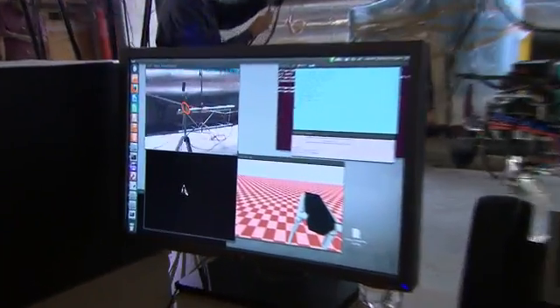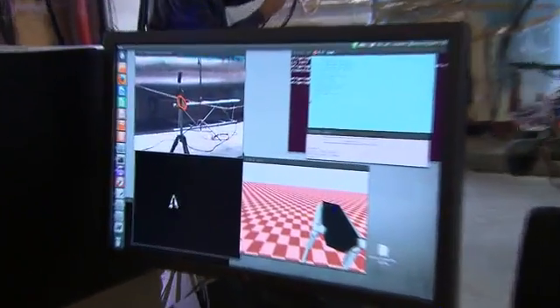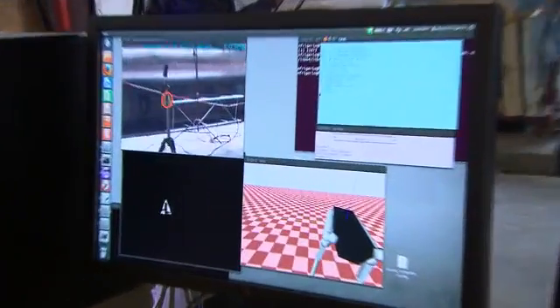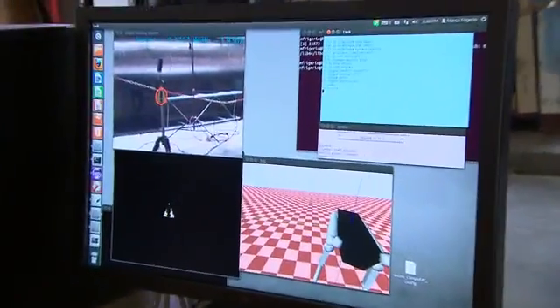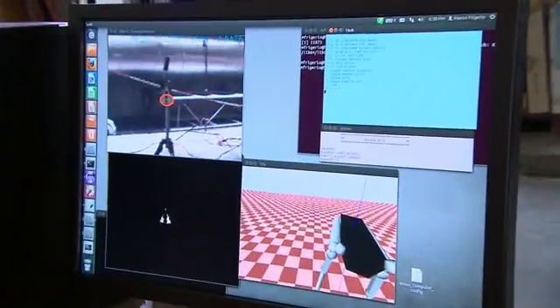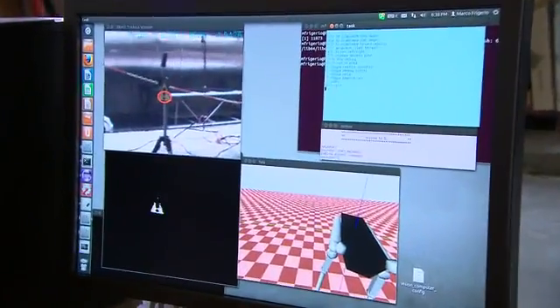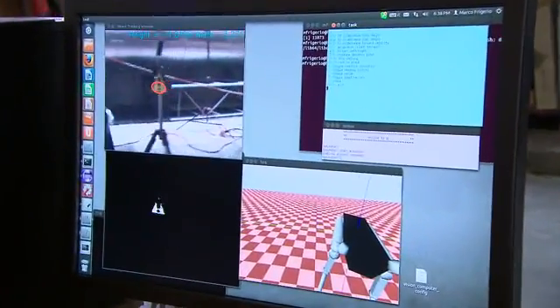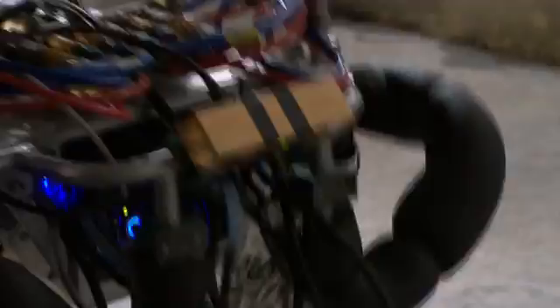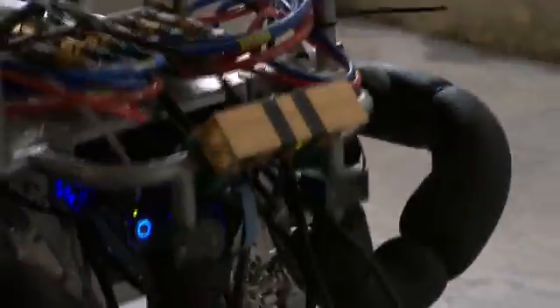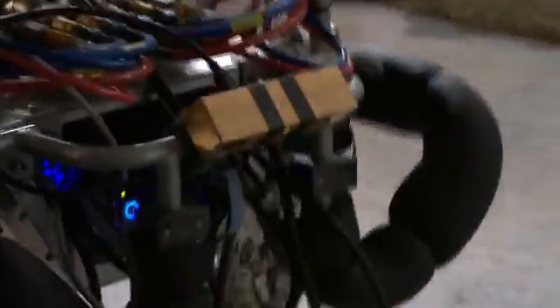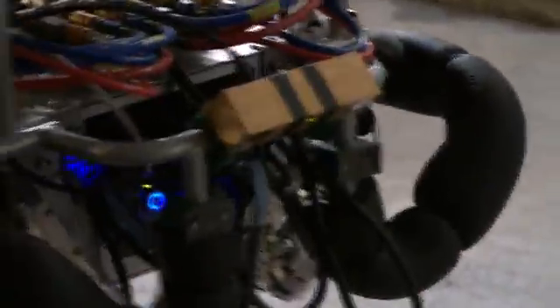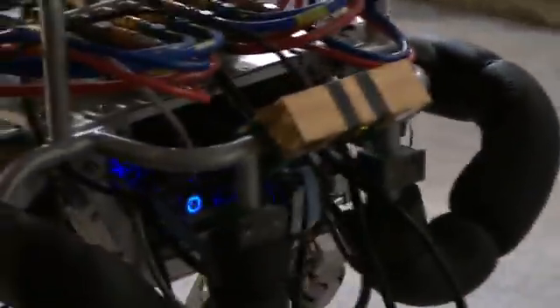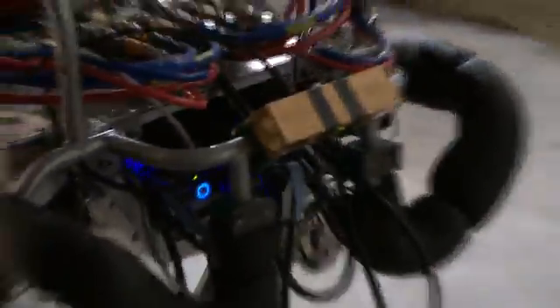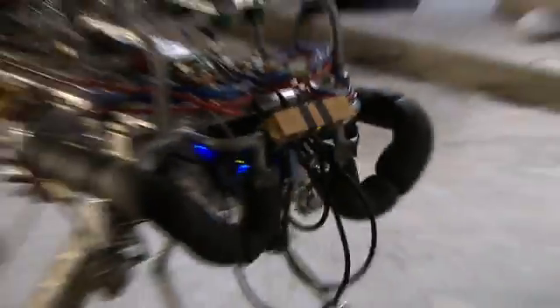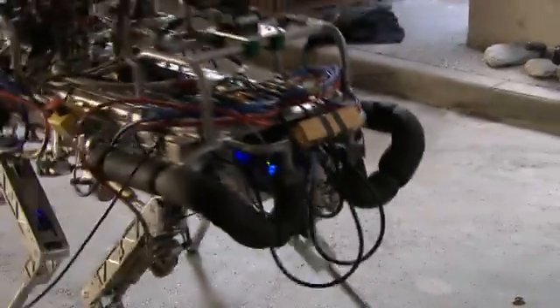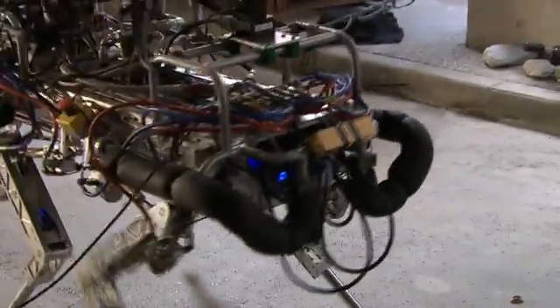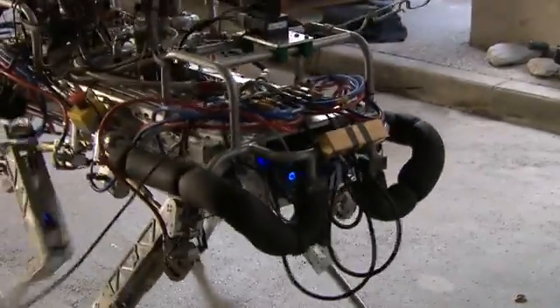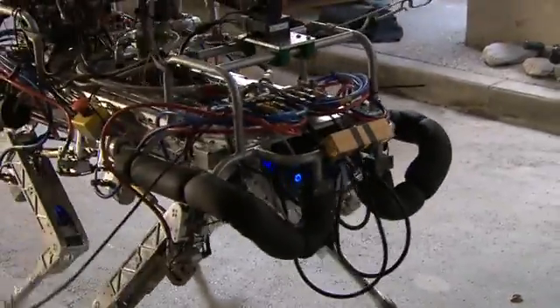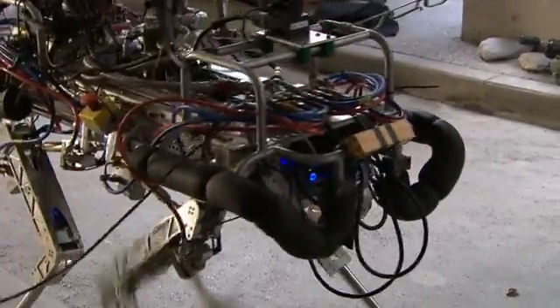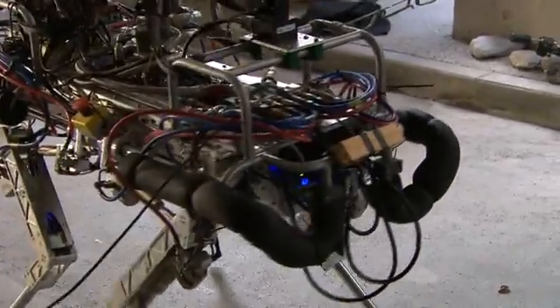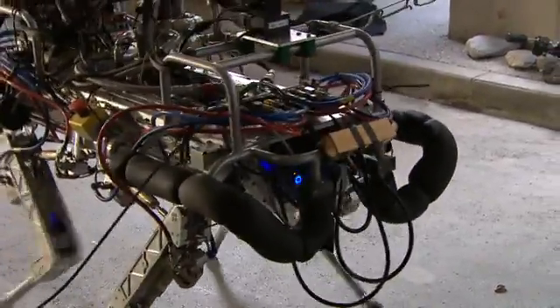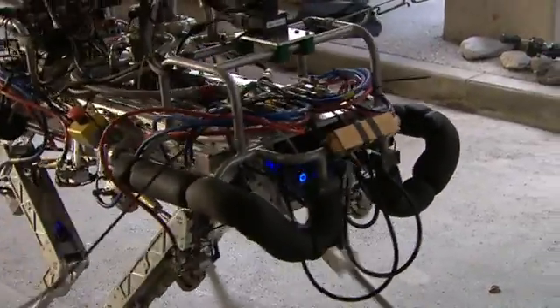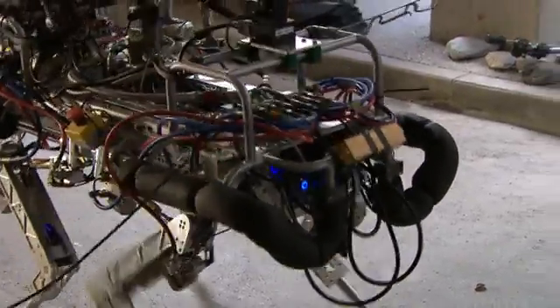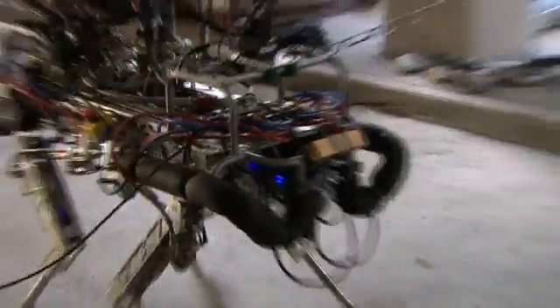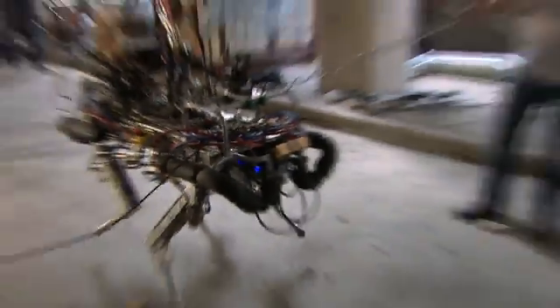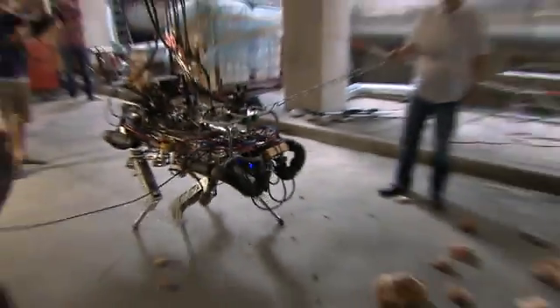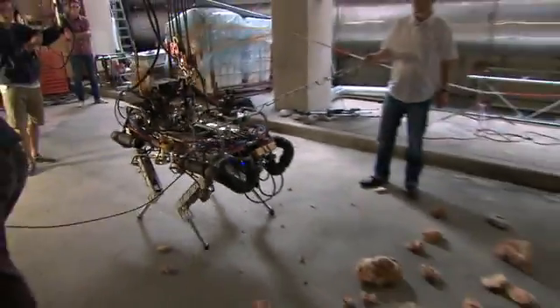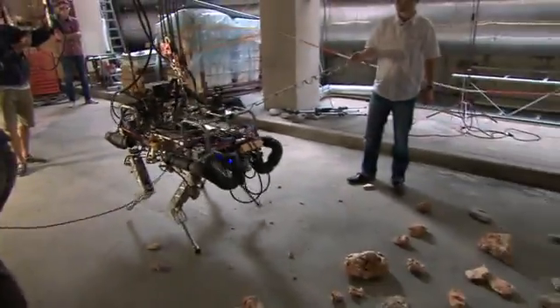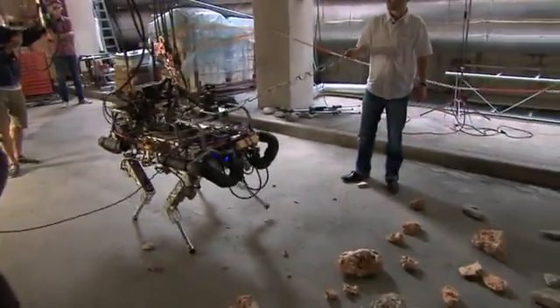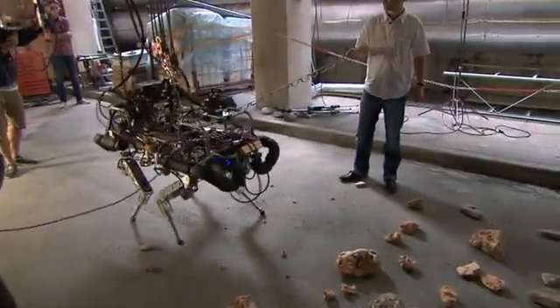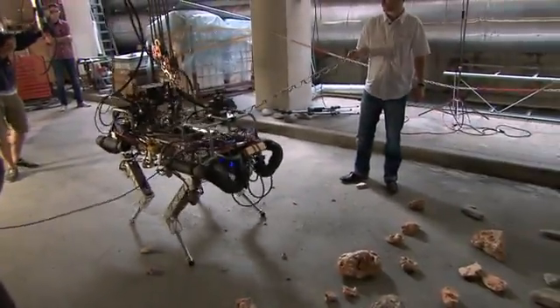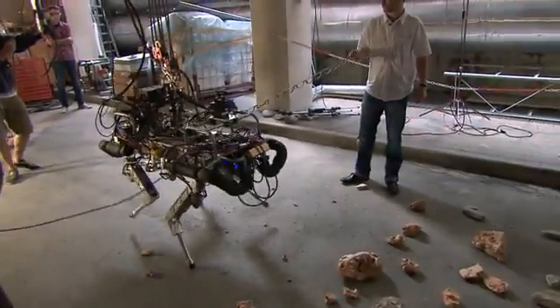It might be small steps for one robot, but the vision is a giant leap for robot kind.